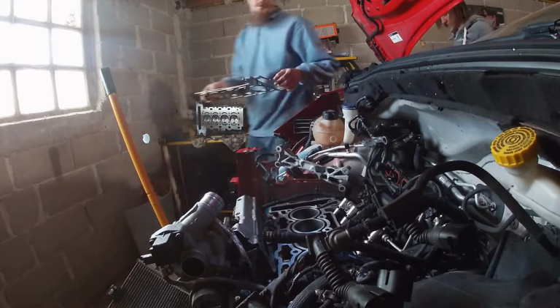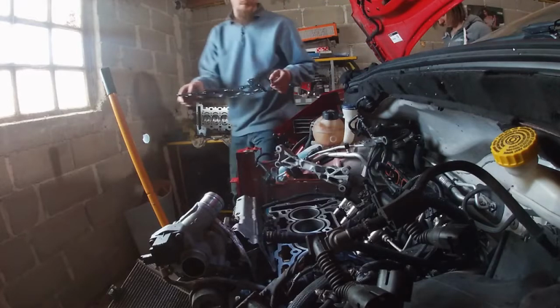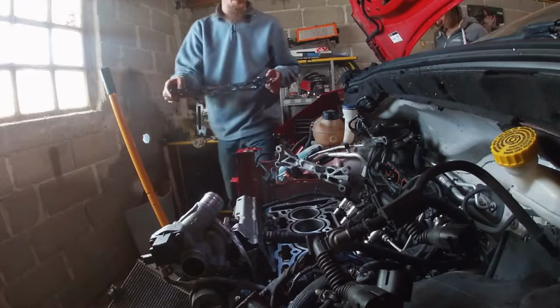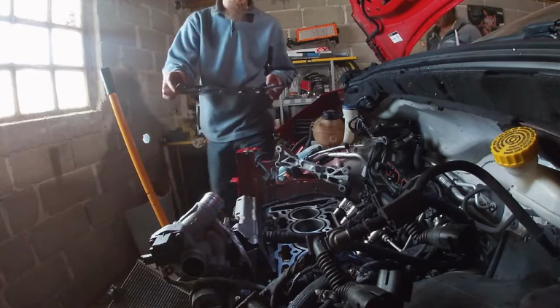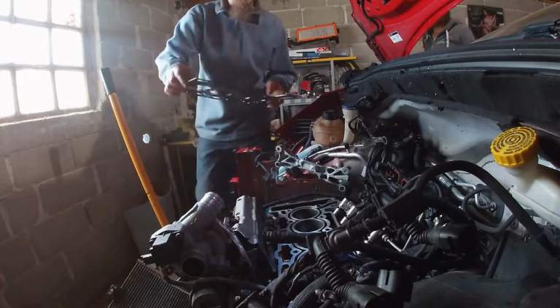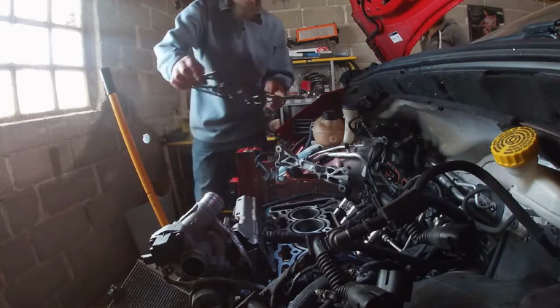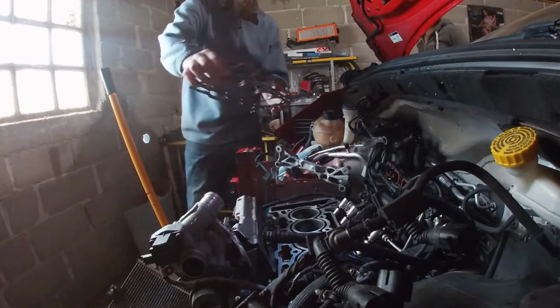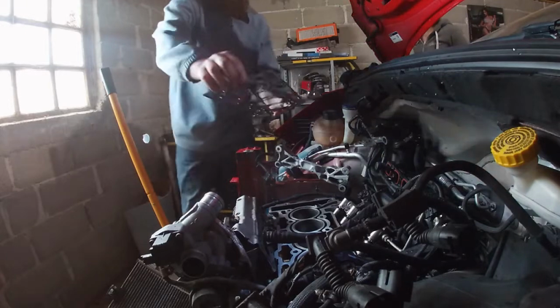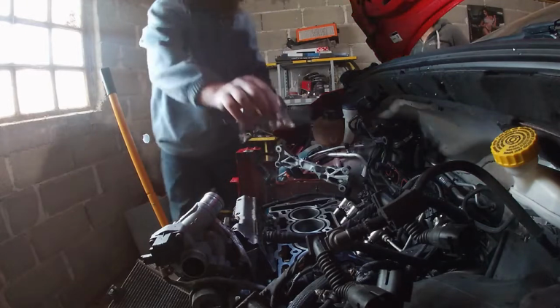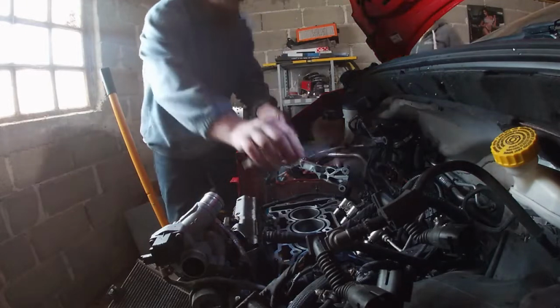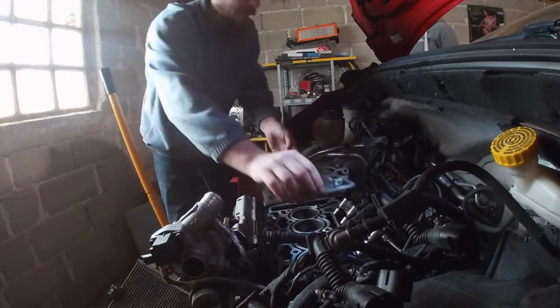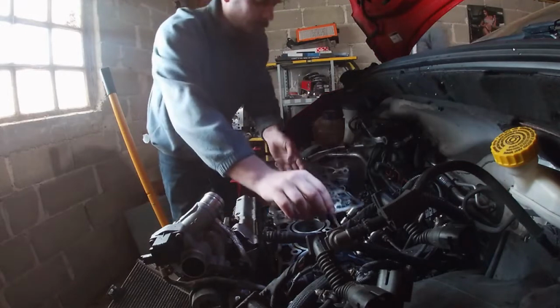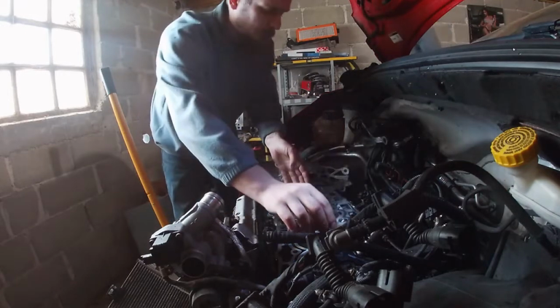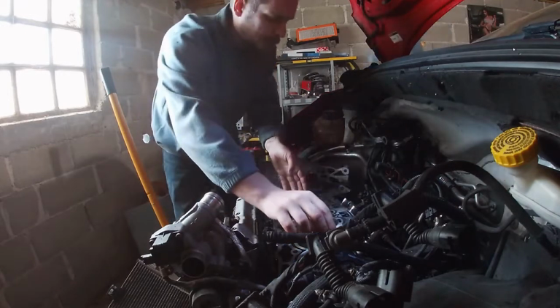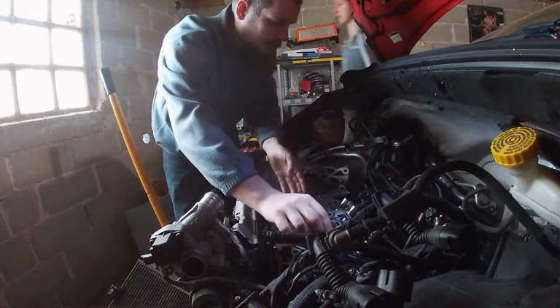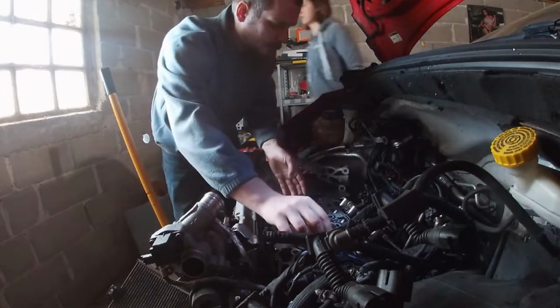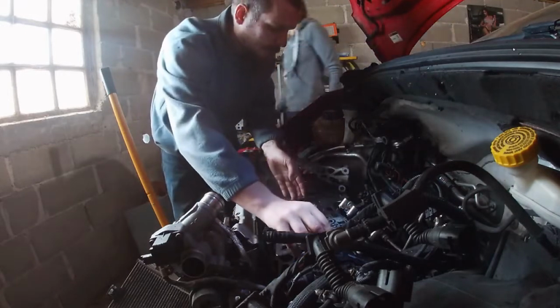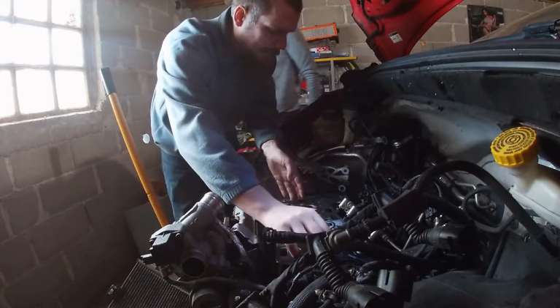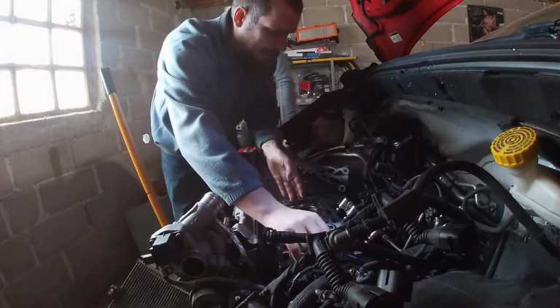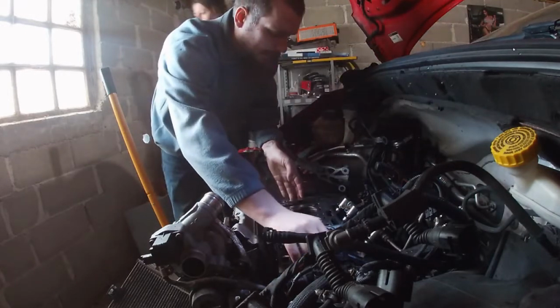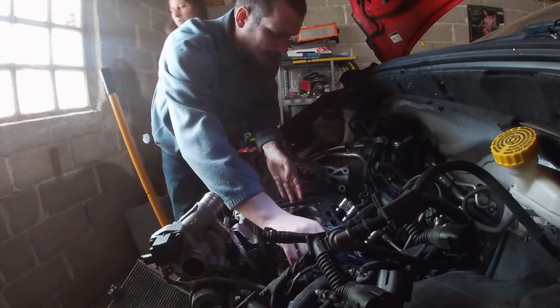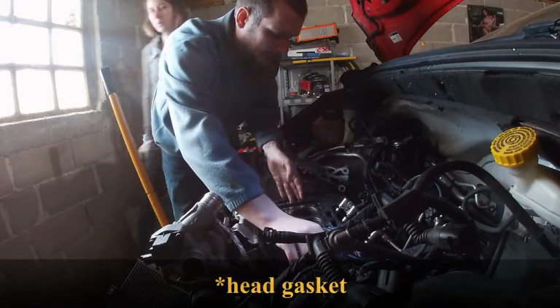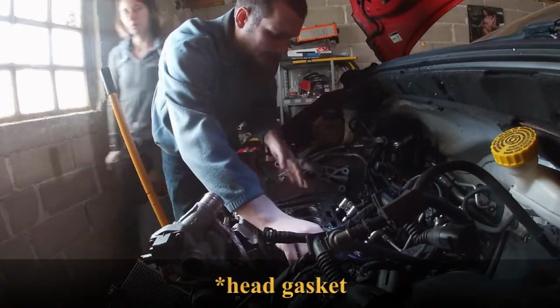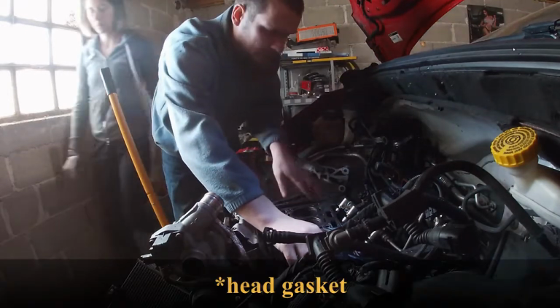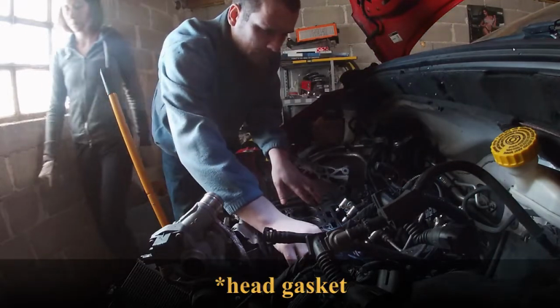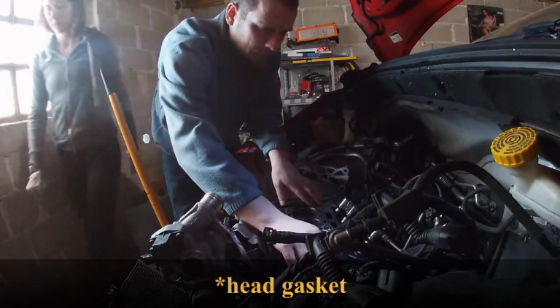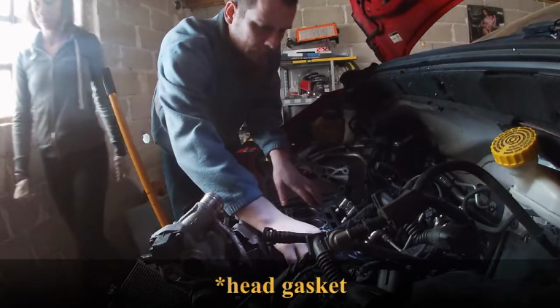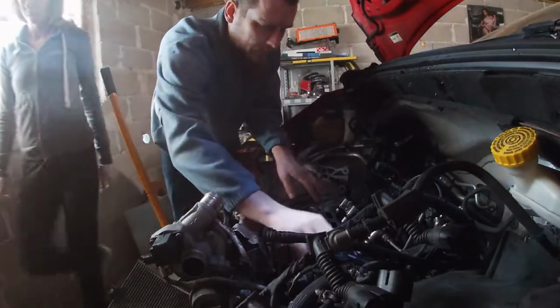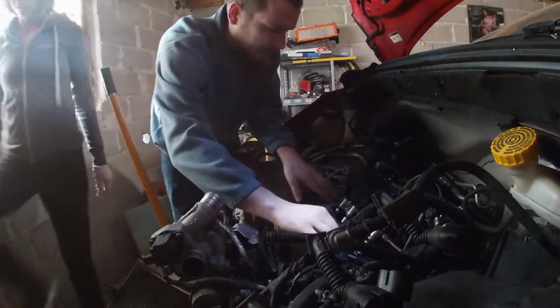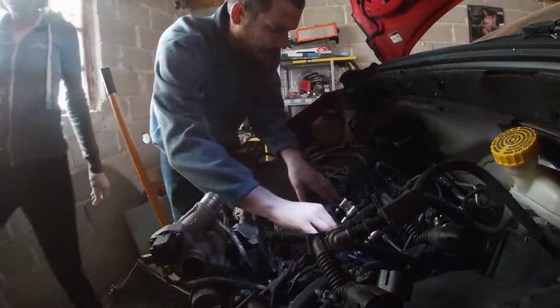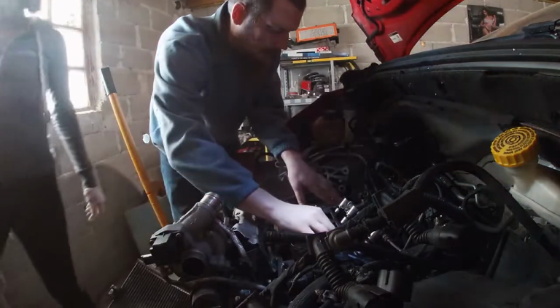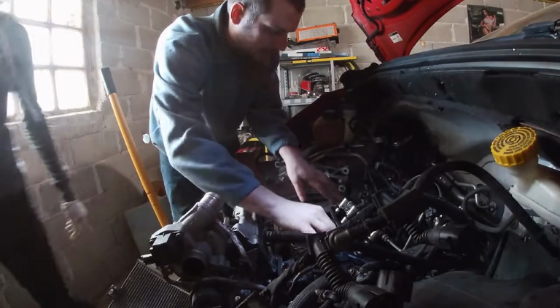First up, one new MLS cylinder head gasket onto the block.